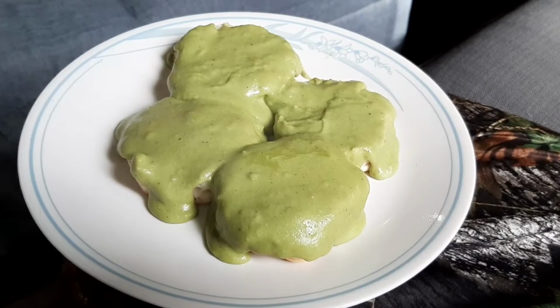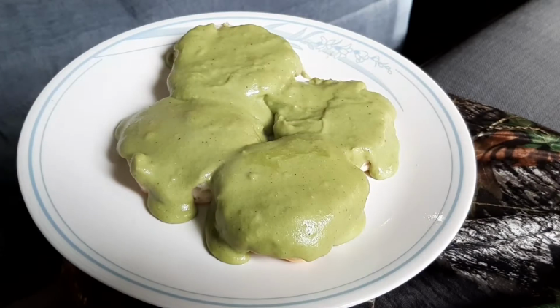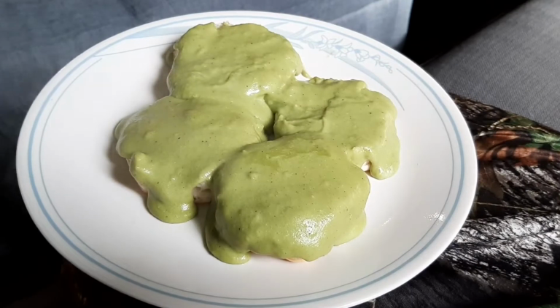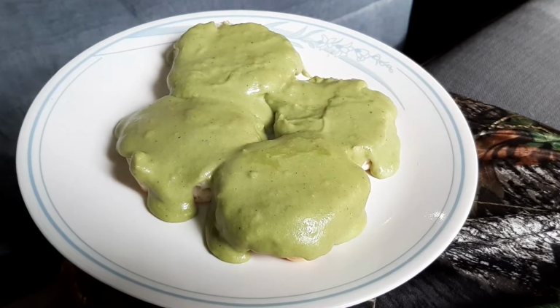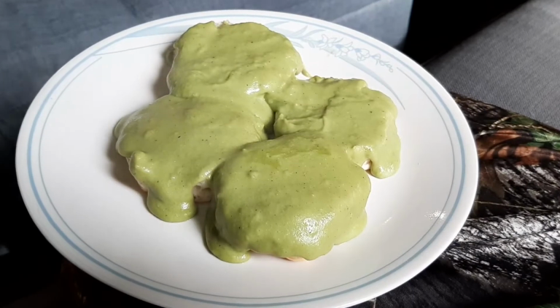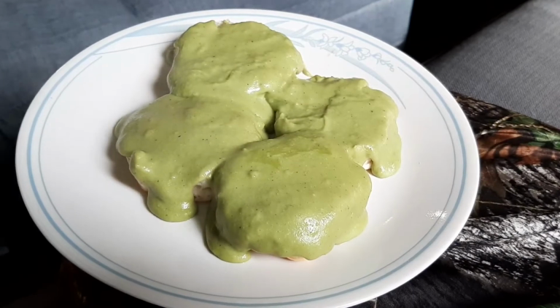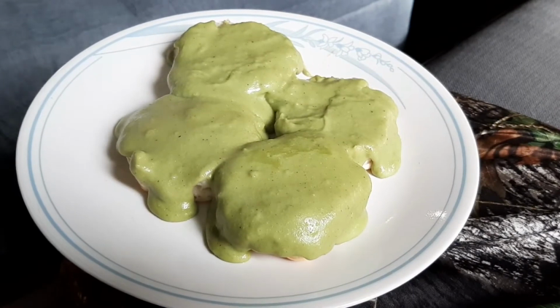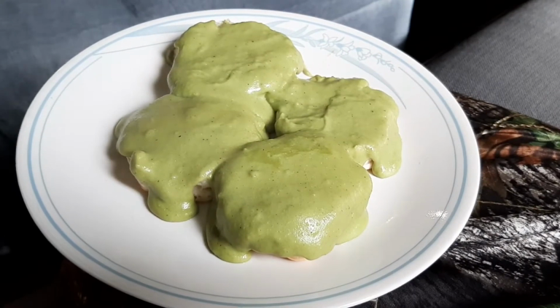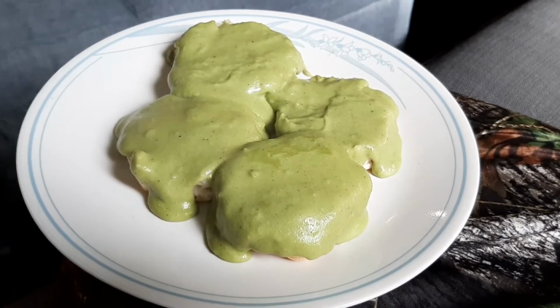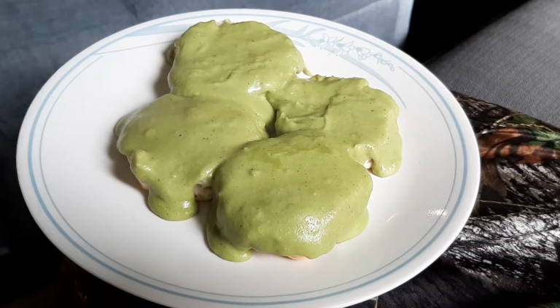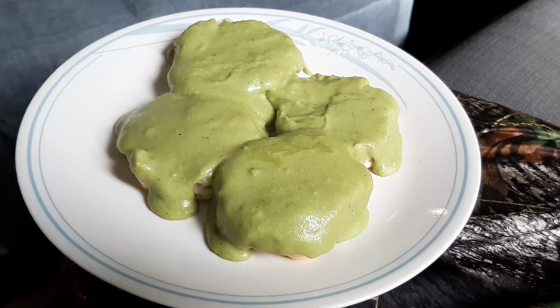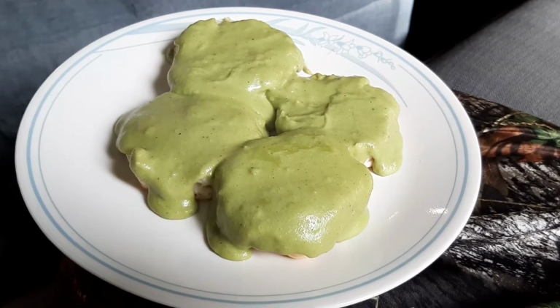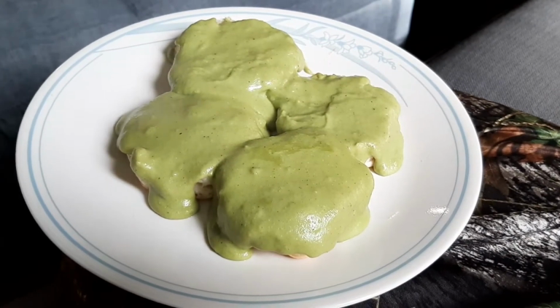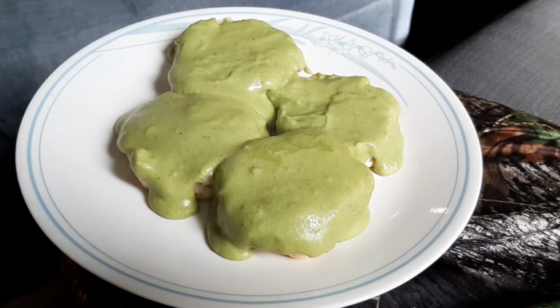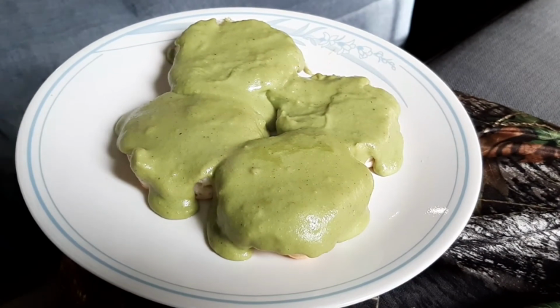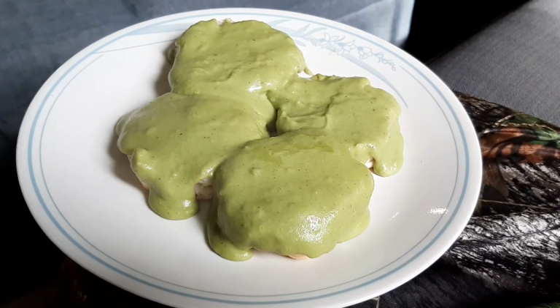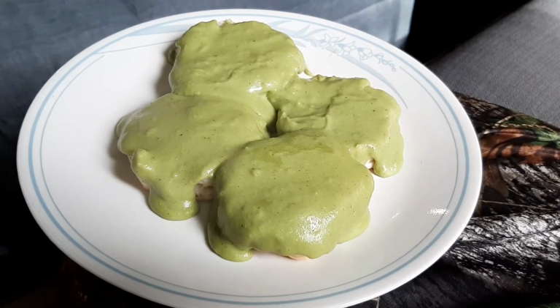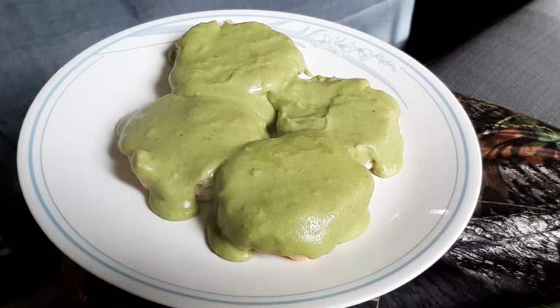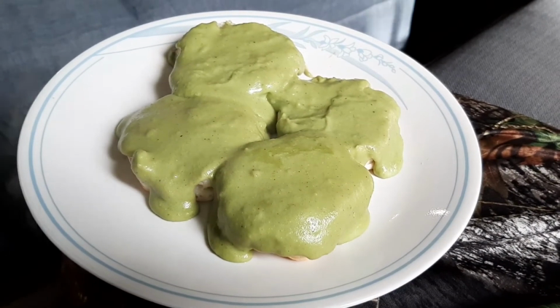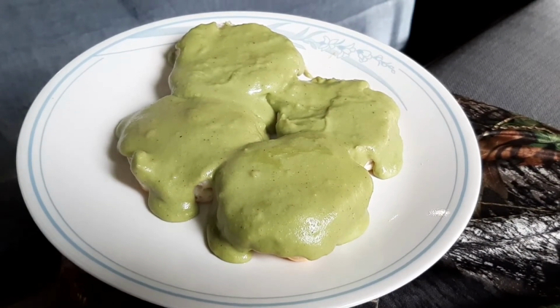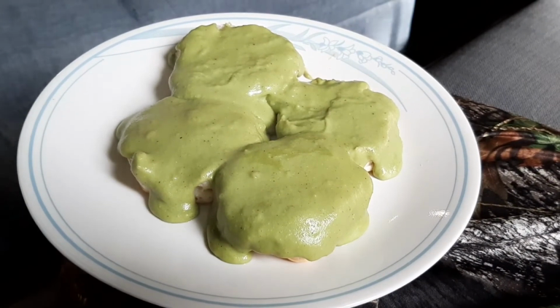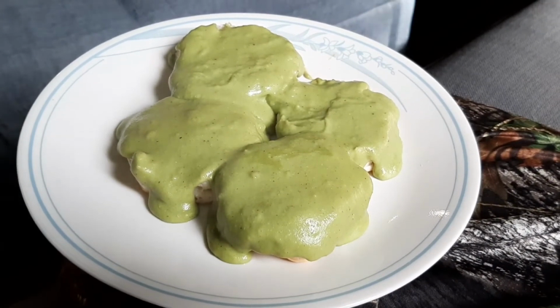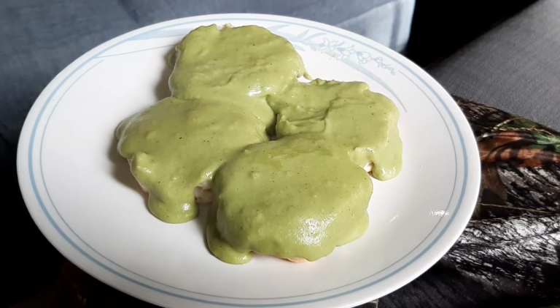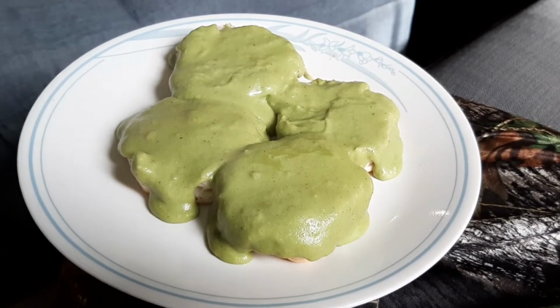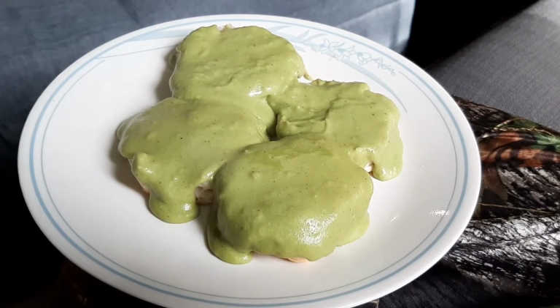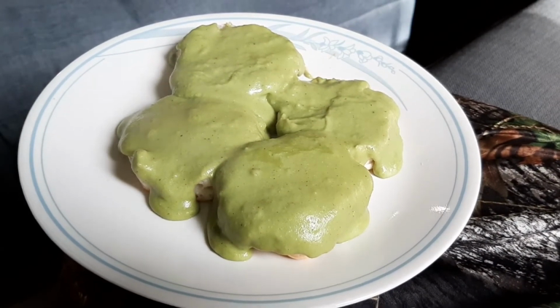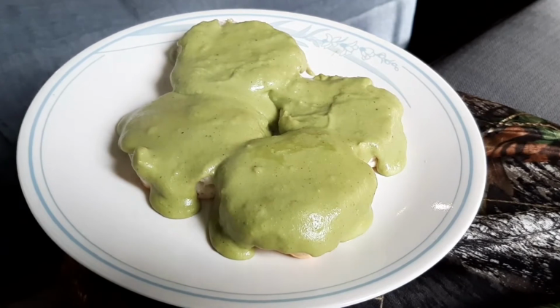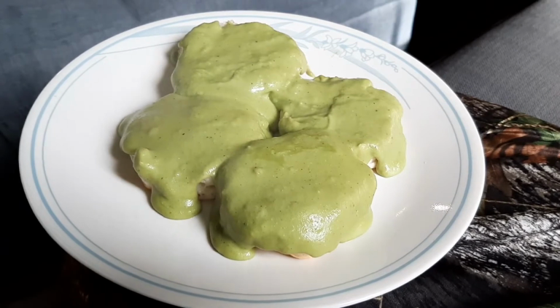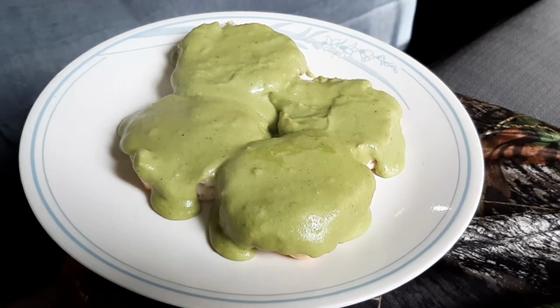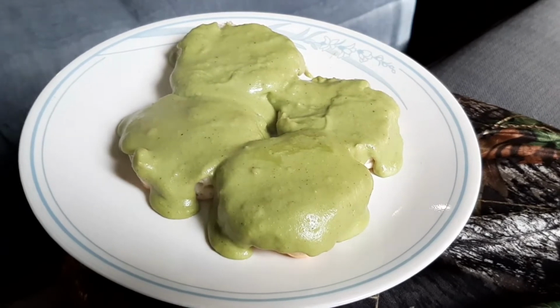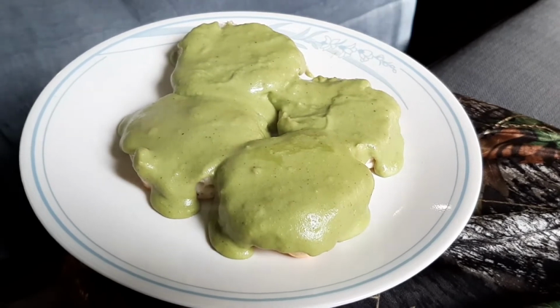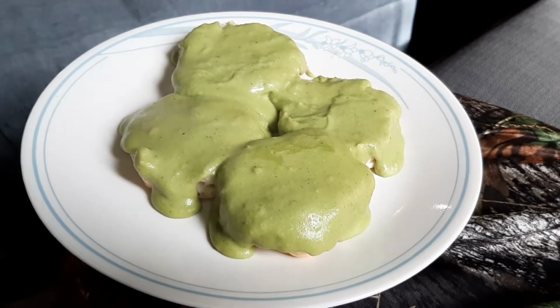There it is — biscuits and gravy with green gravy. And that is super green!